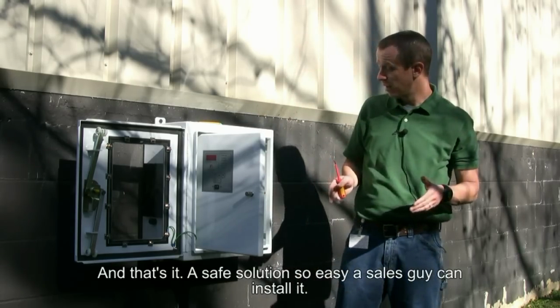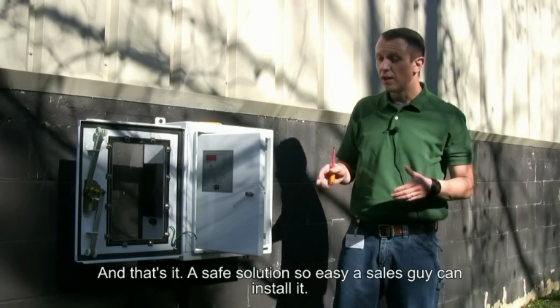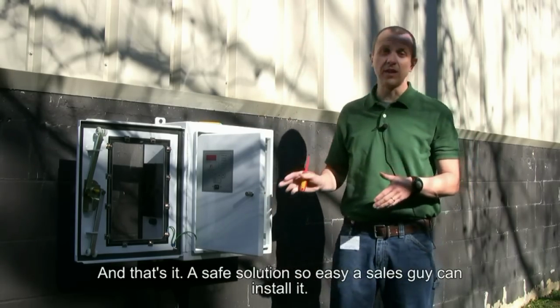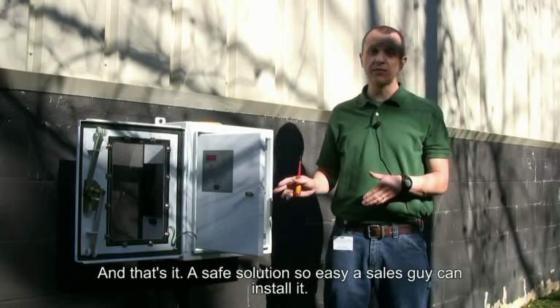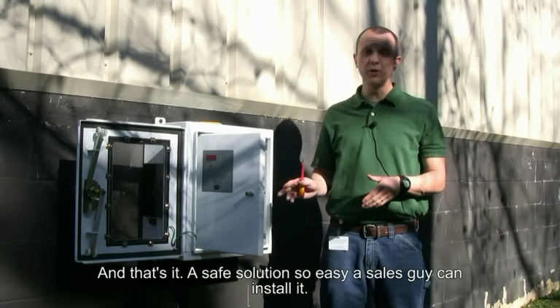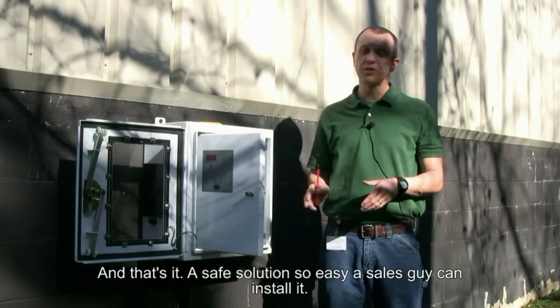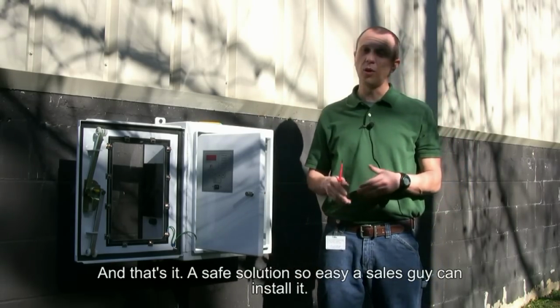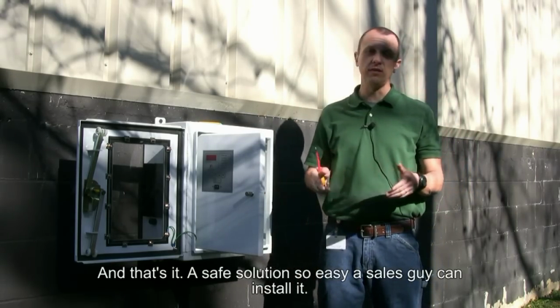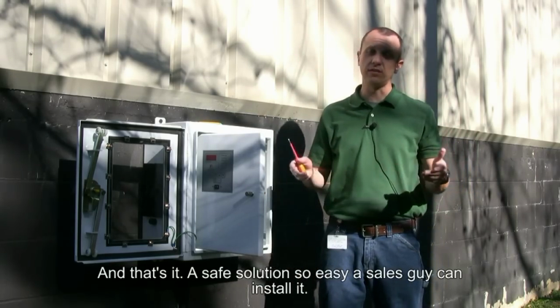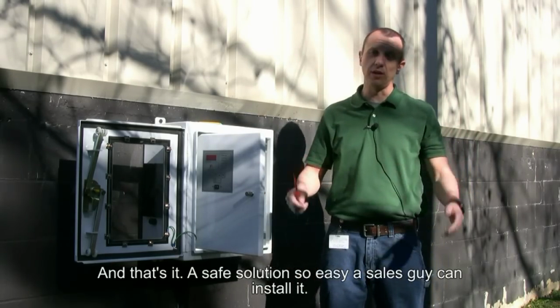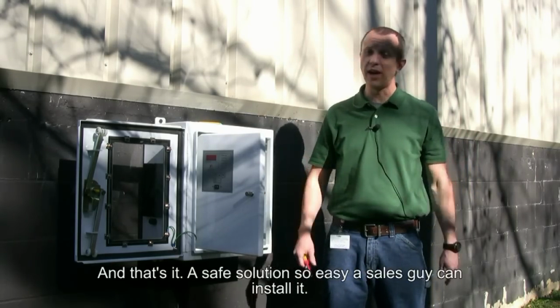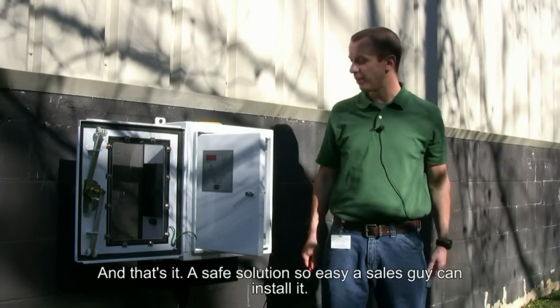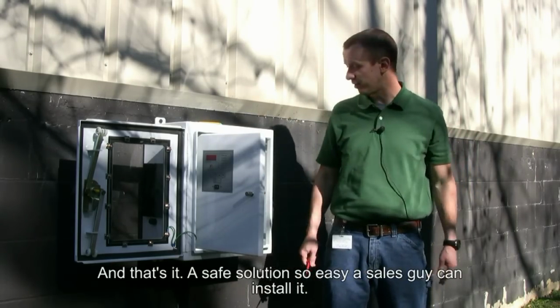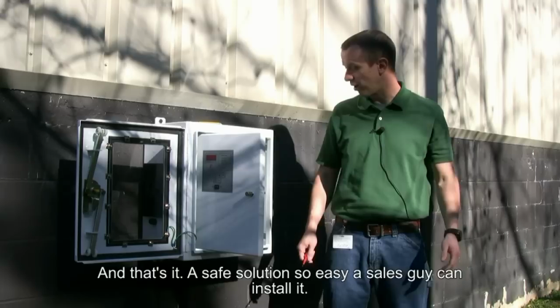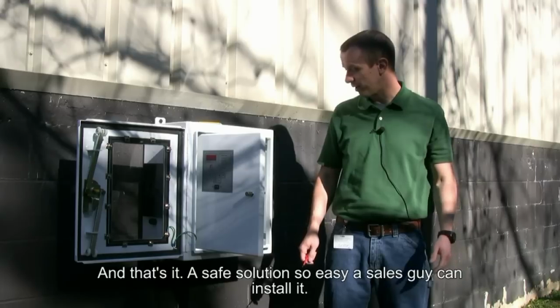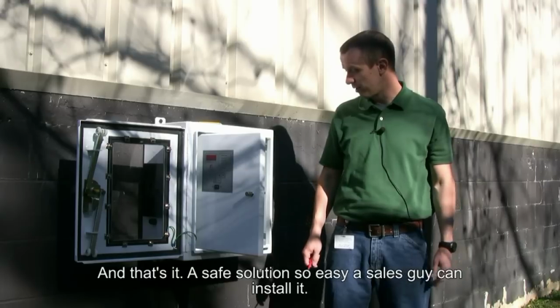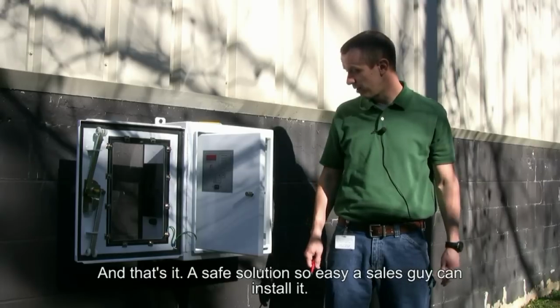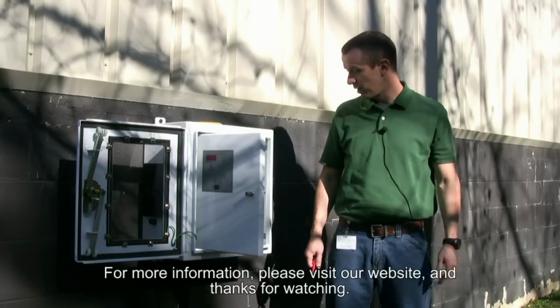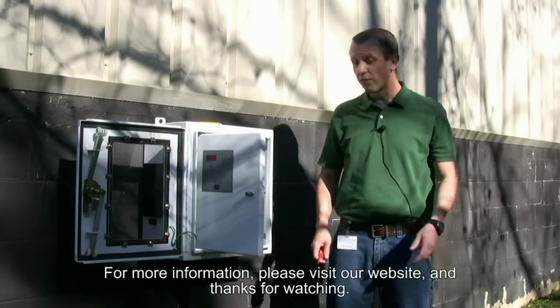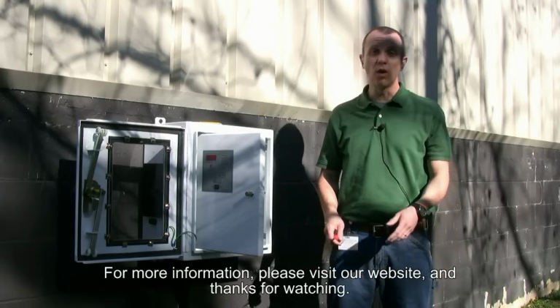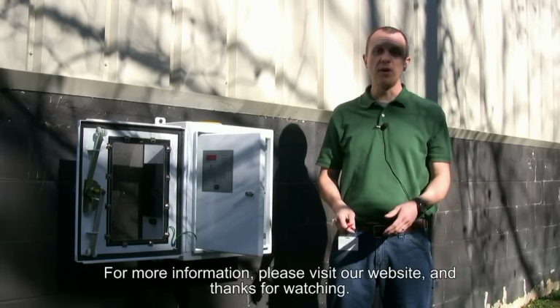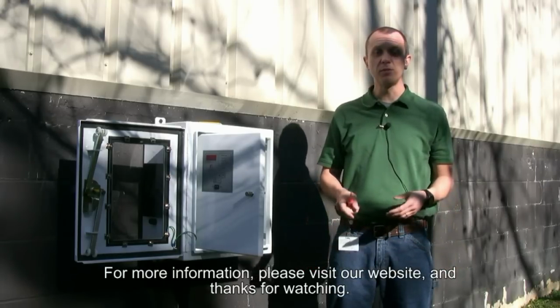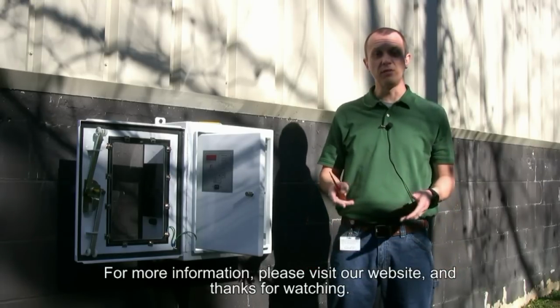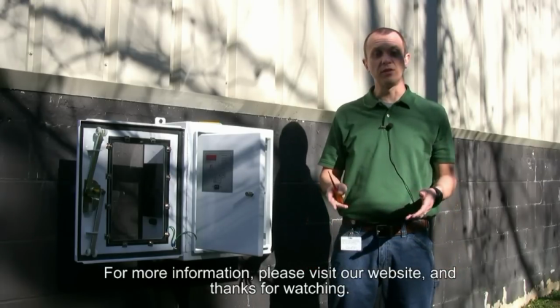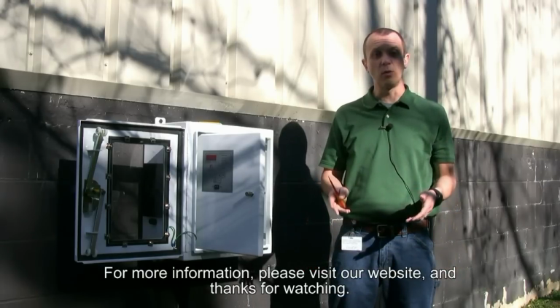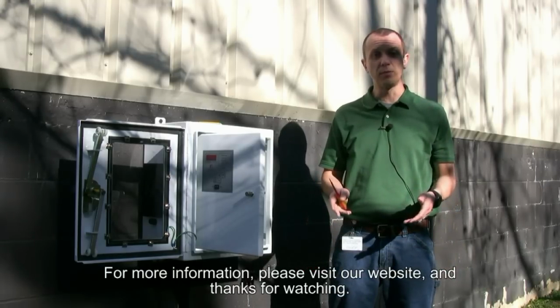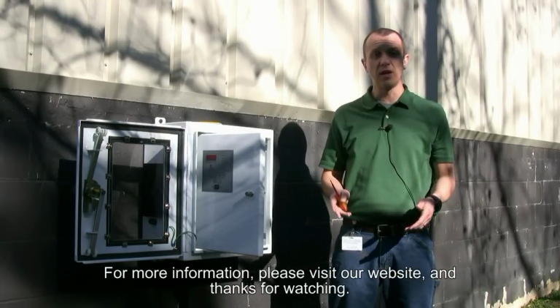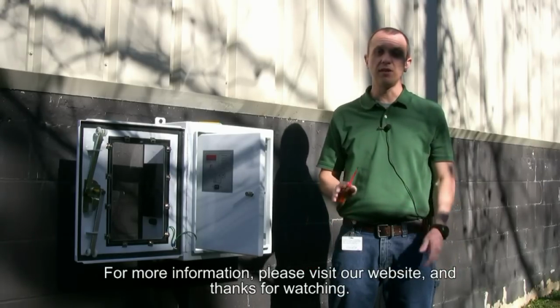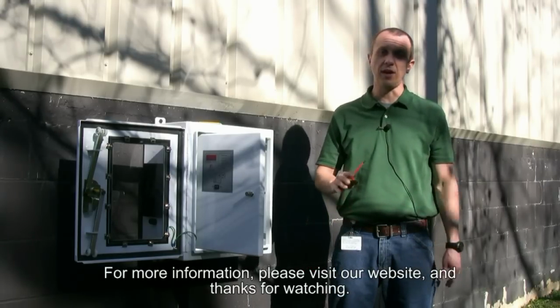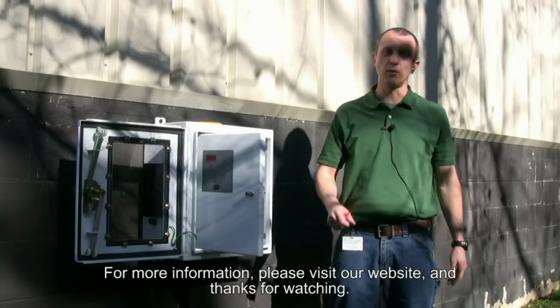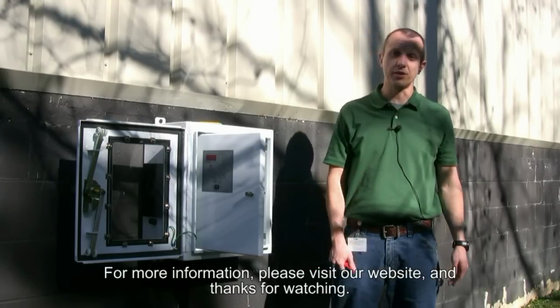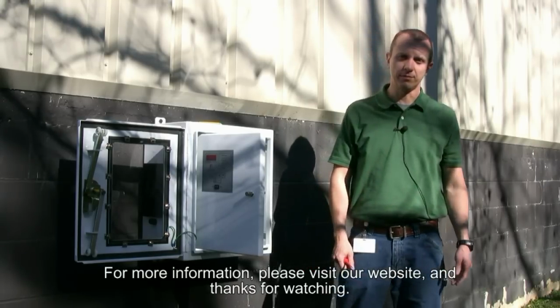A safe solution so easy a sales guy can install it. For more information please visit our website, and thanks for watching.